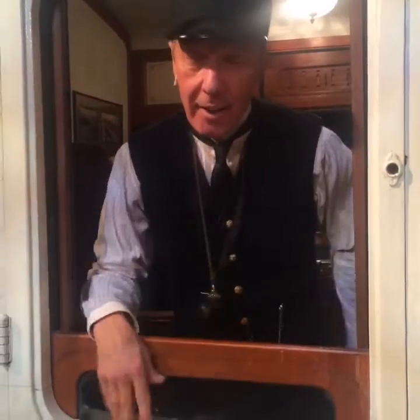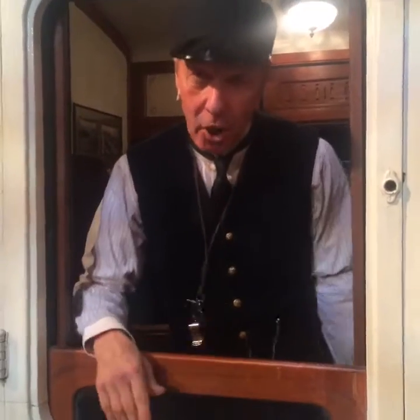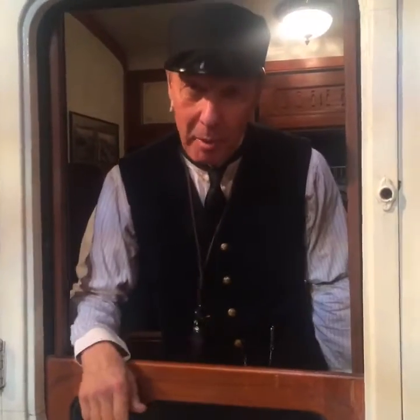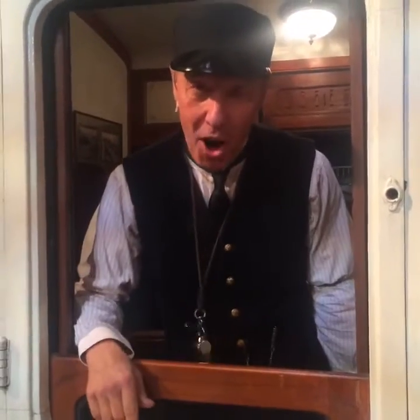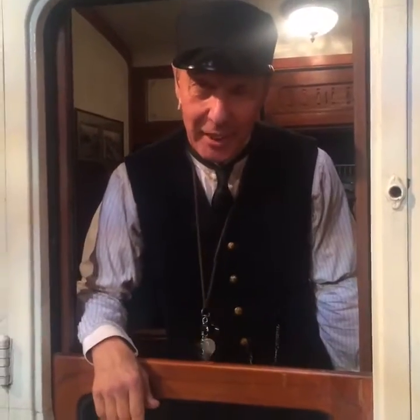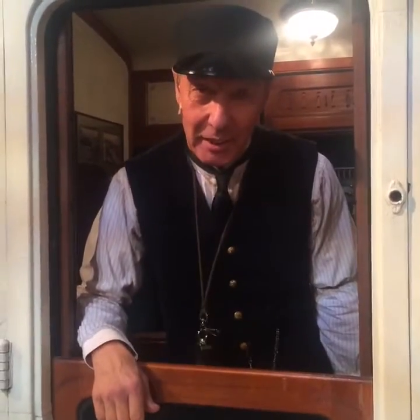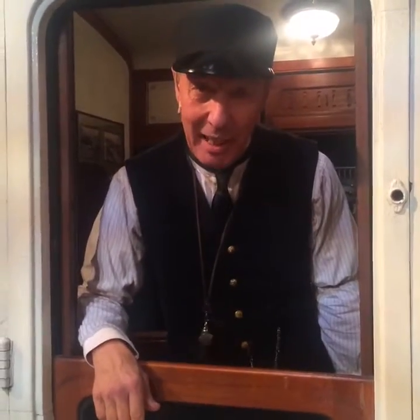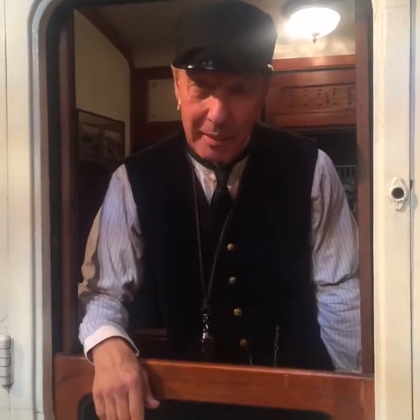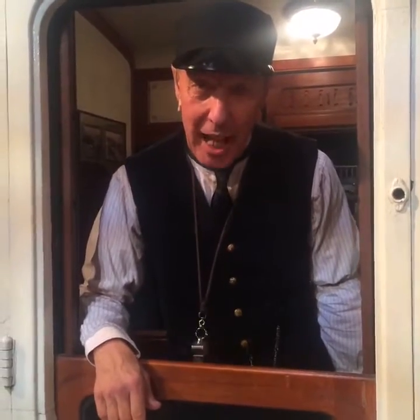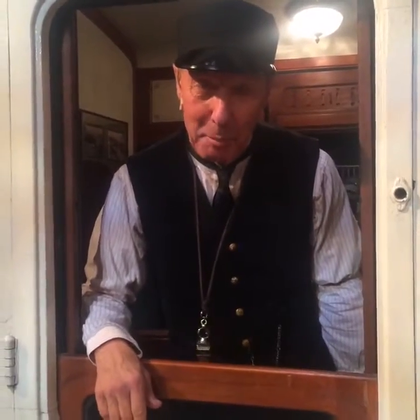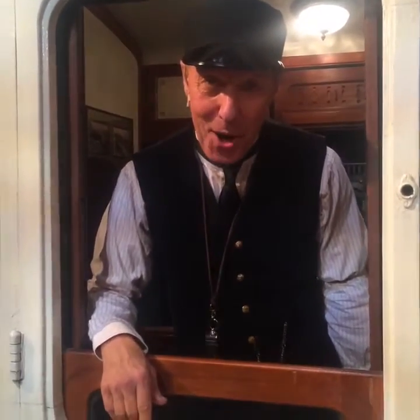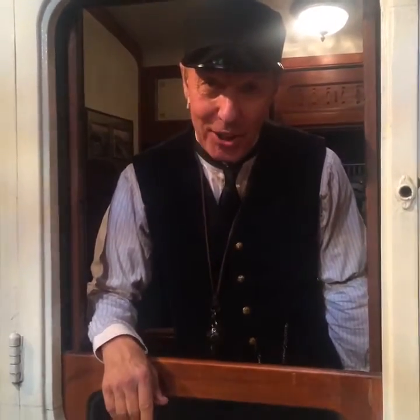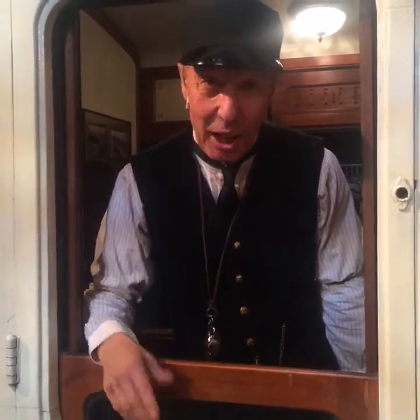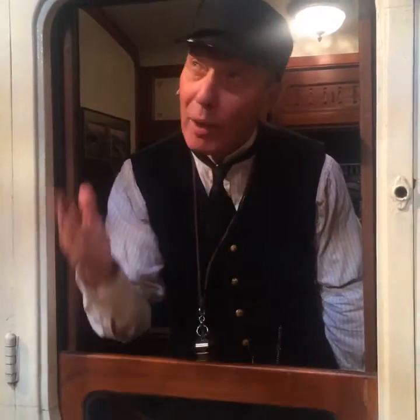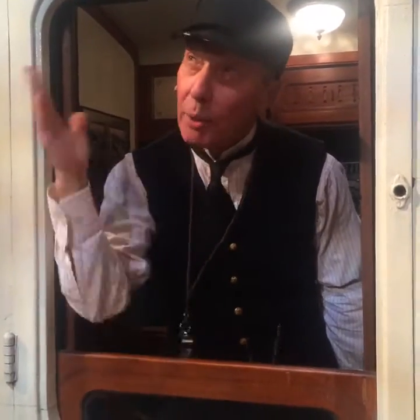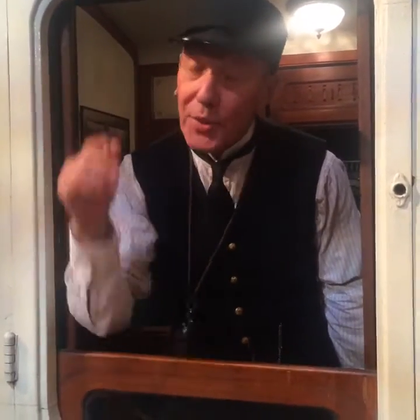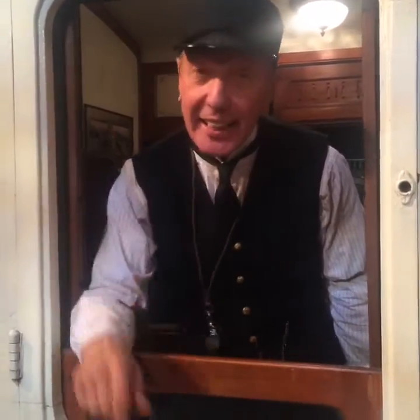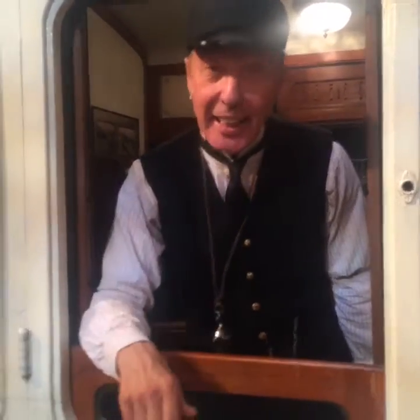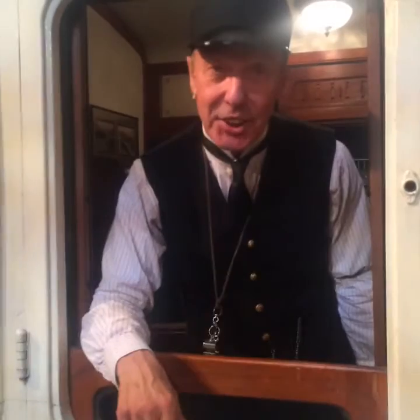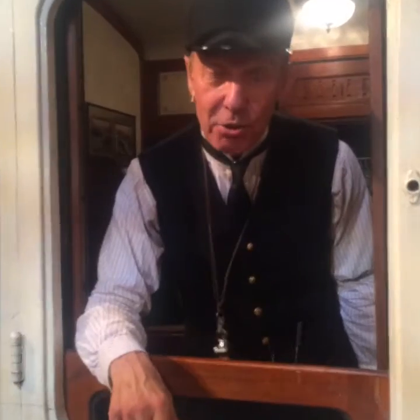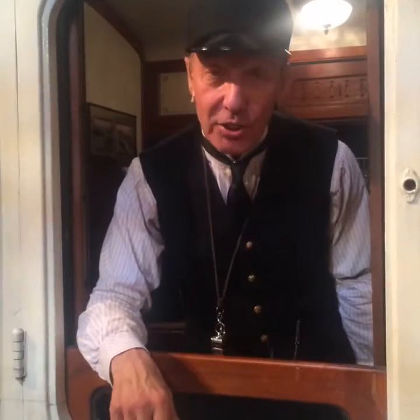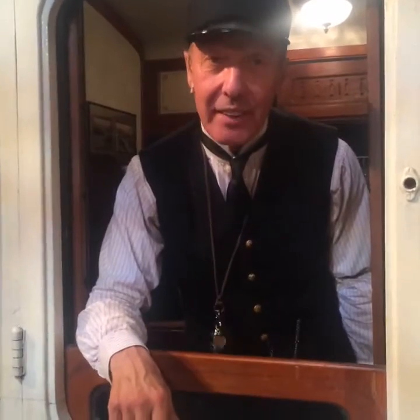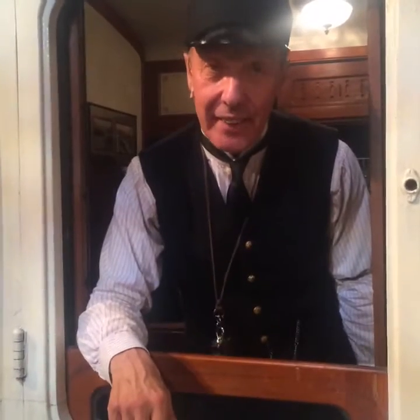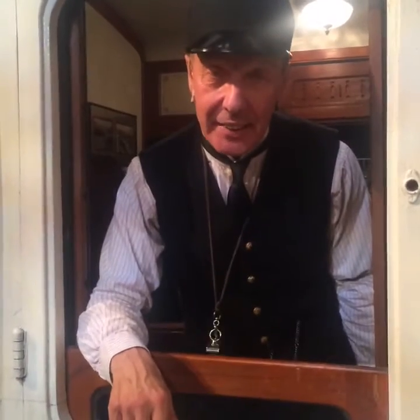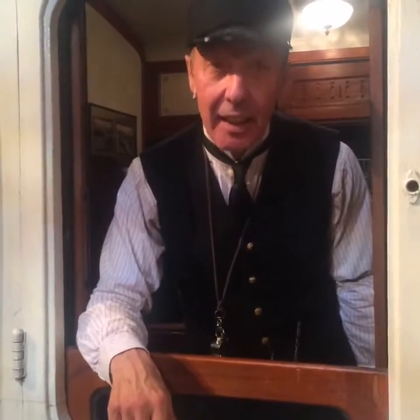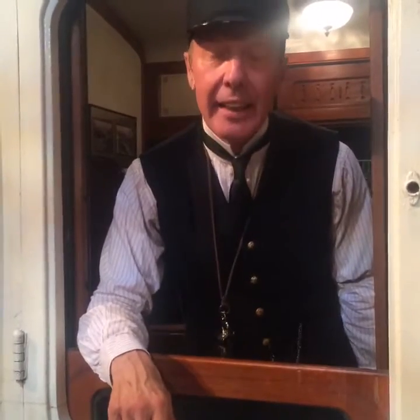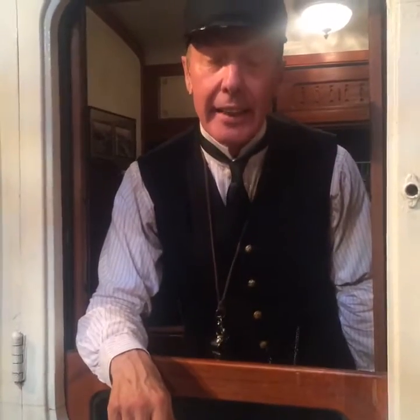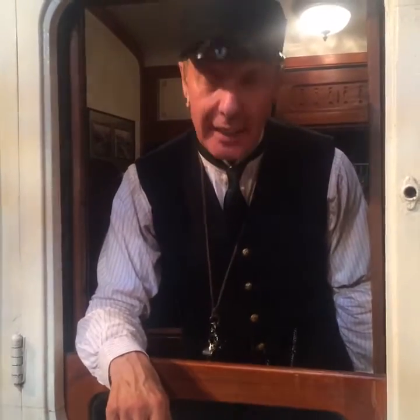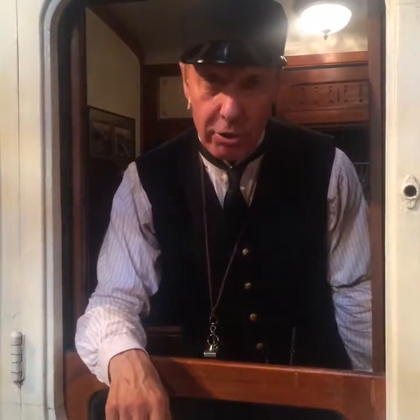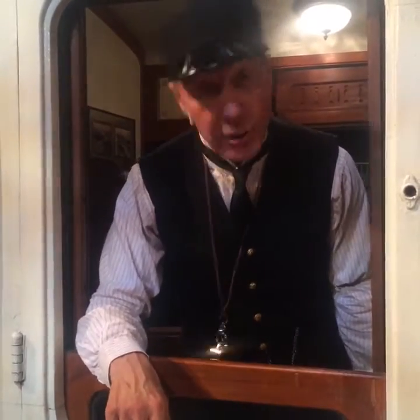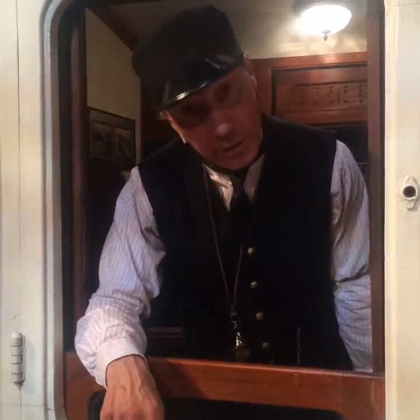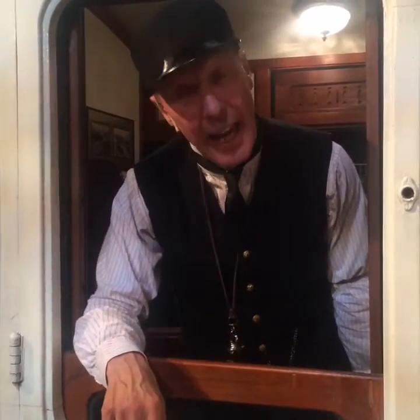All aboard! My name is Albert Perks and welcome to the King's Cross Theatre in King's Cross London N1.